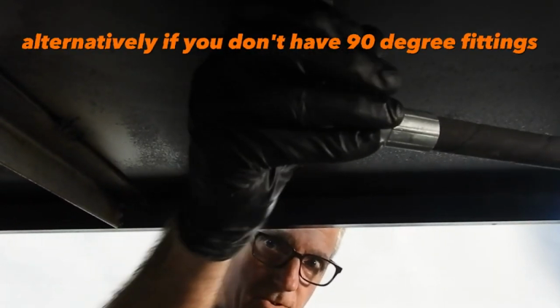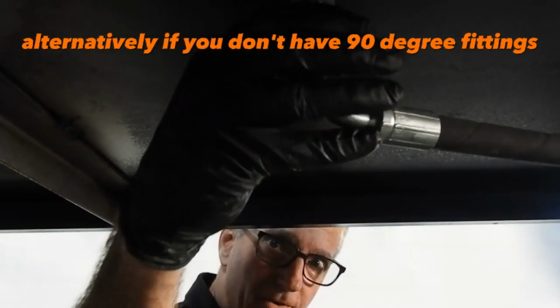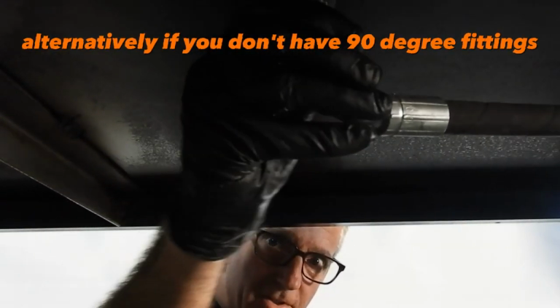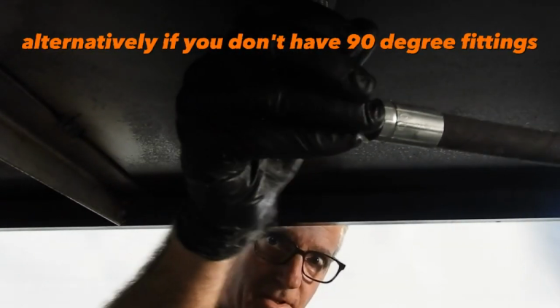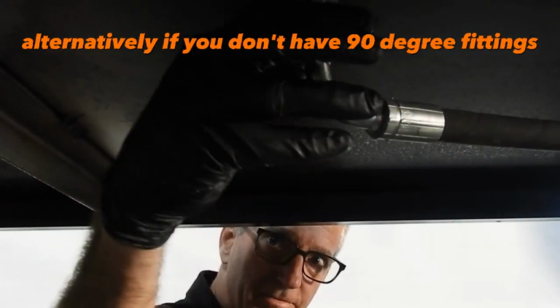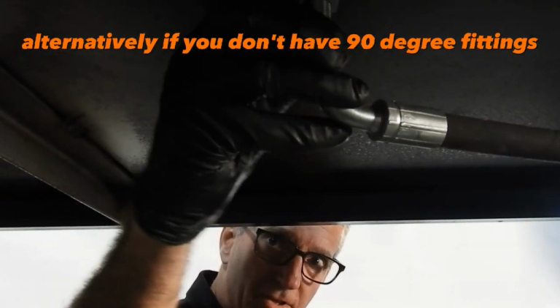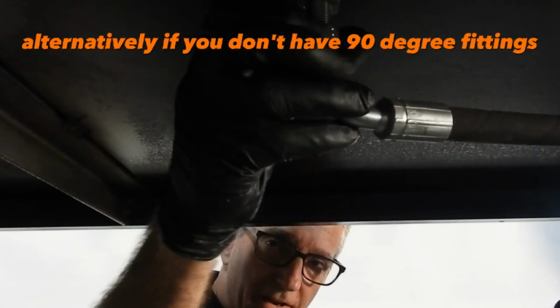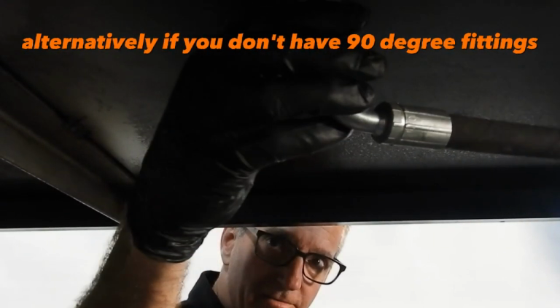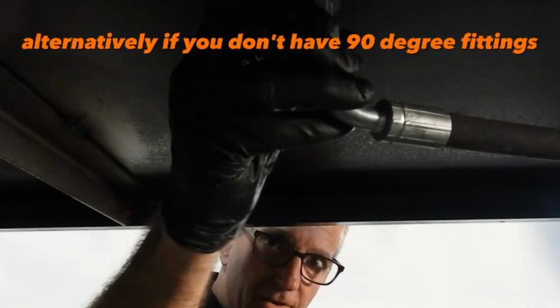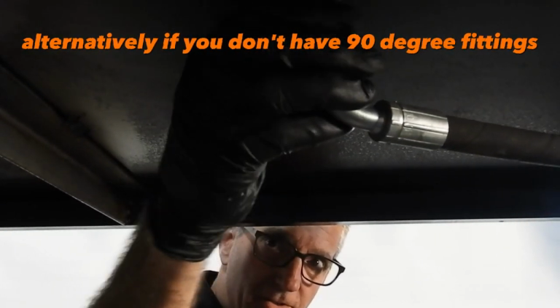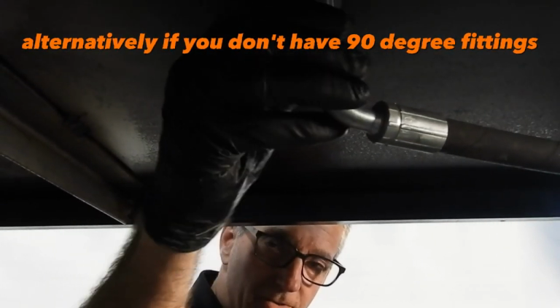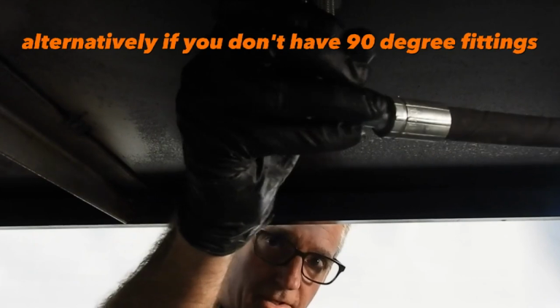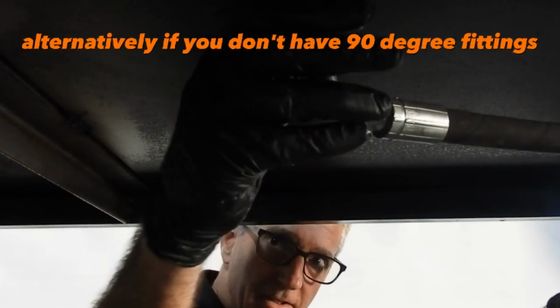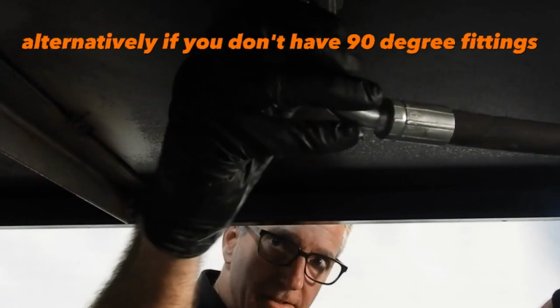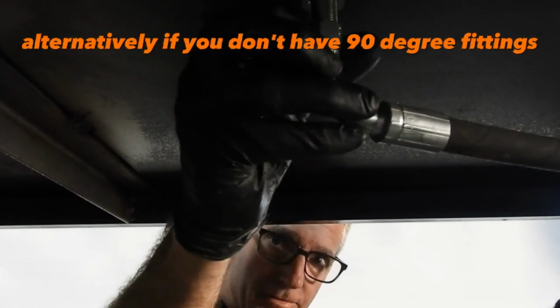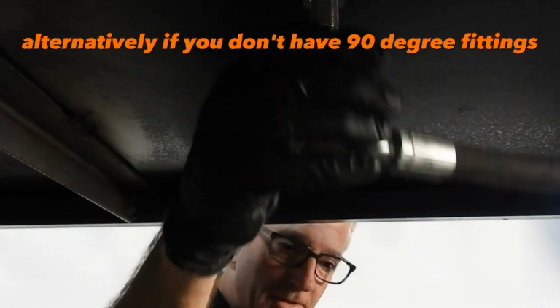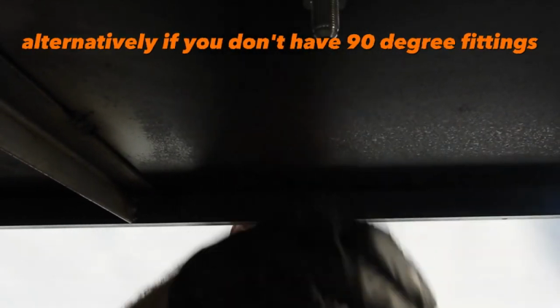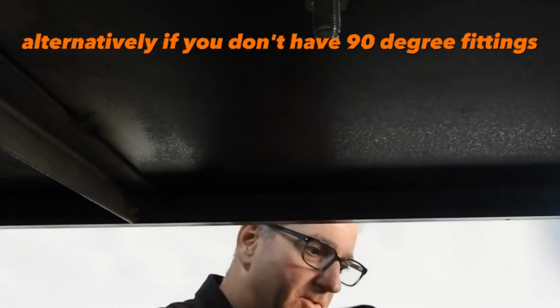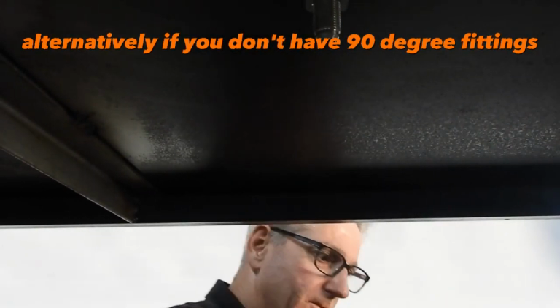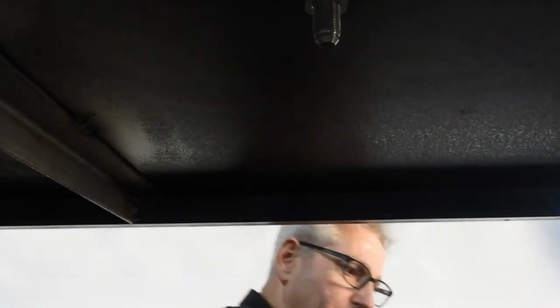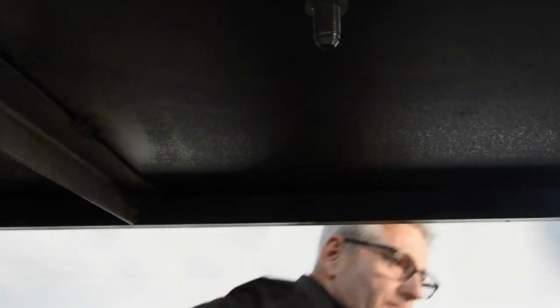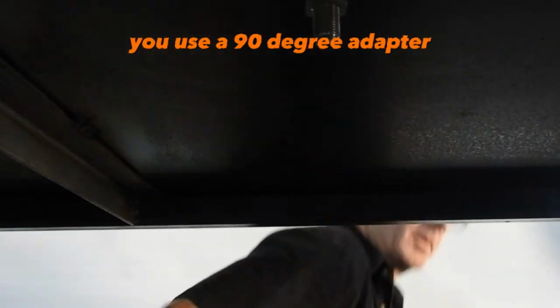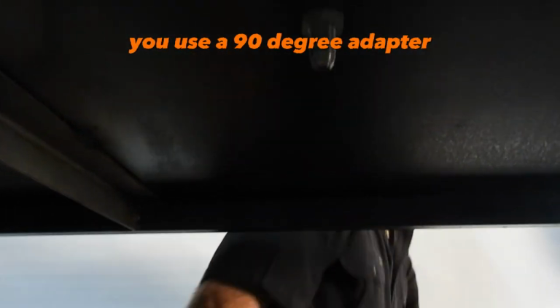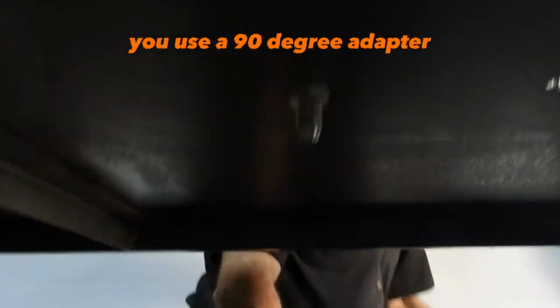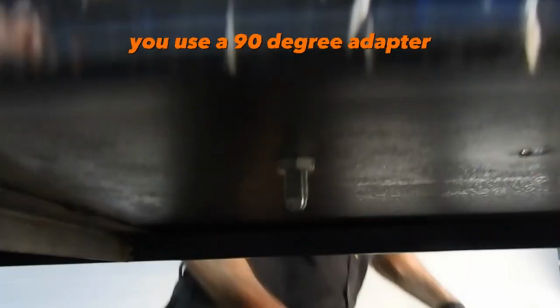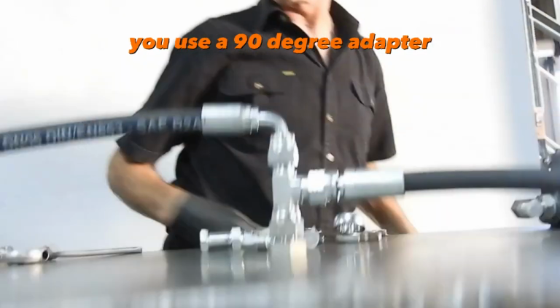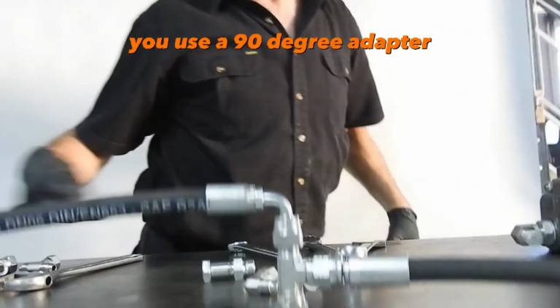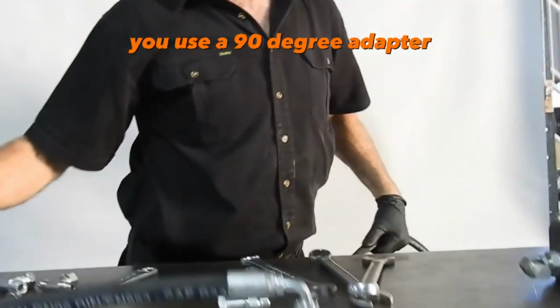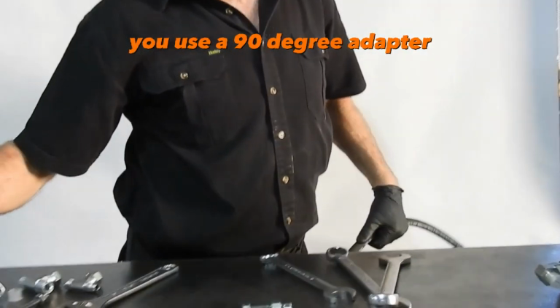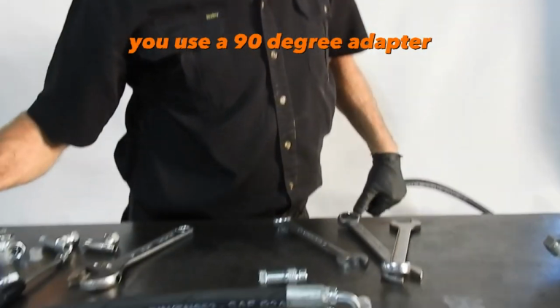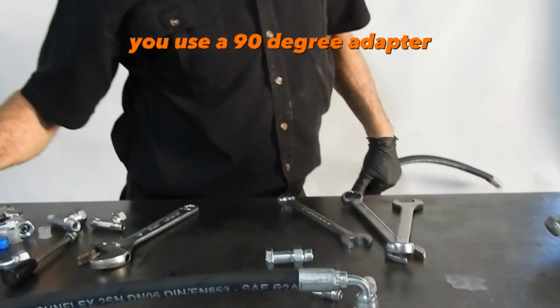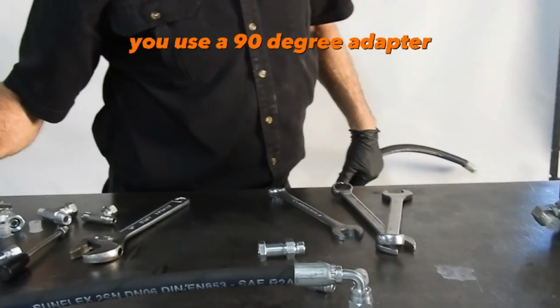Alternatively, if you don't have 90-degree fittings, you can use a 90-degree adapter.